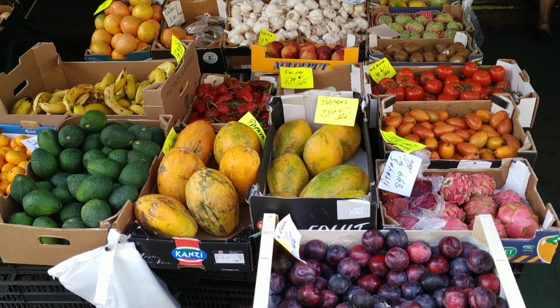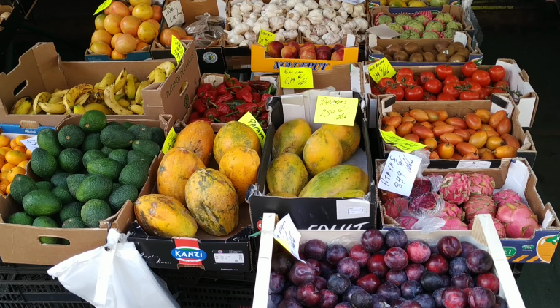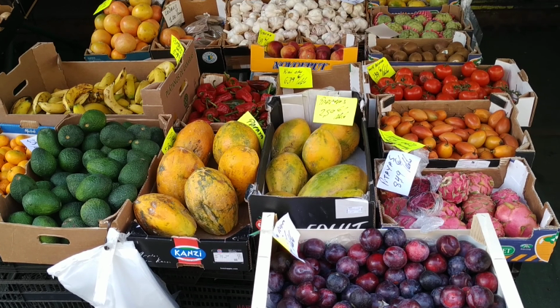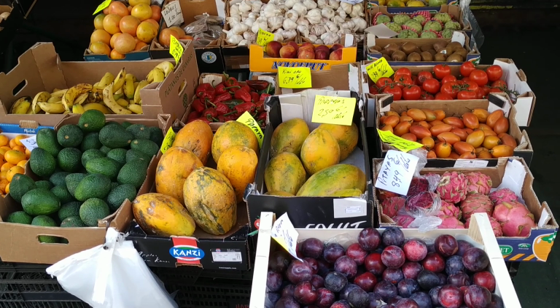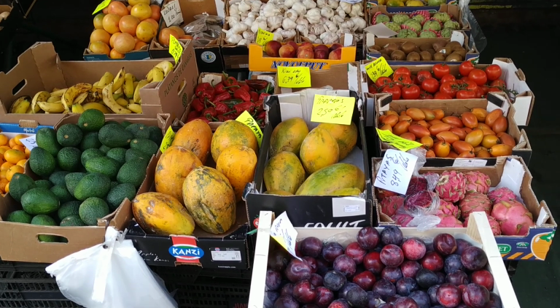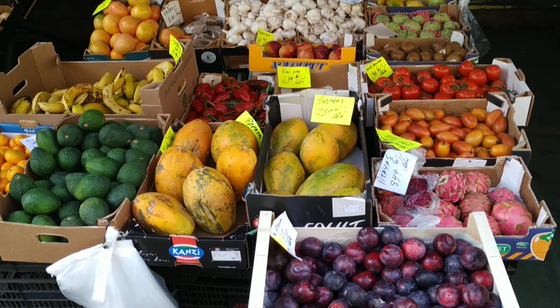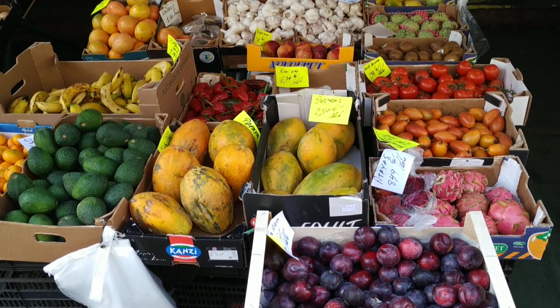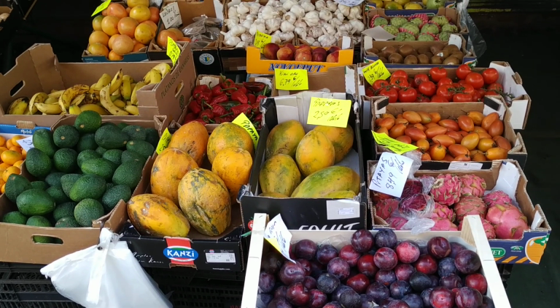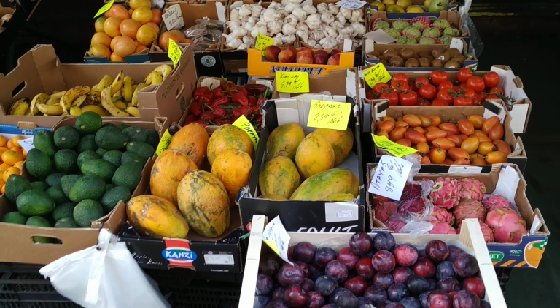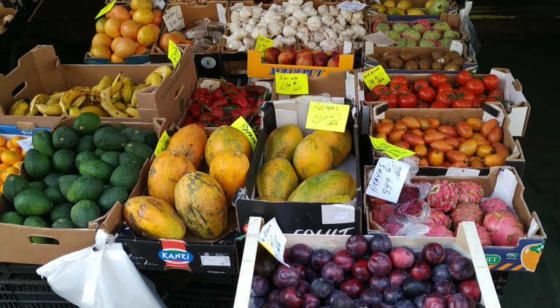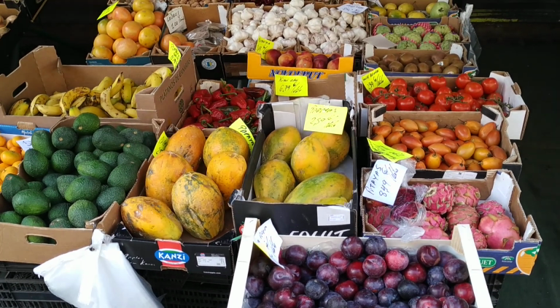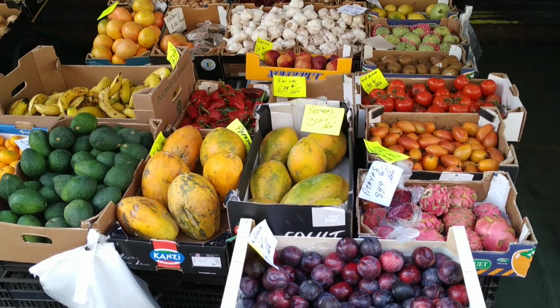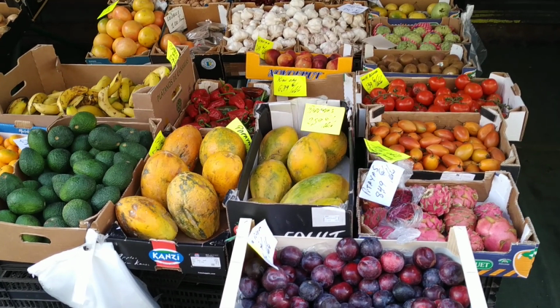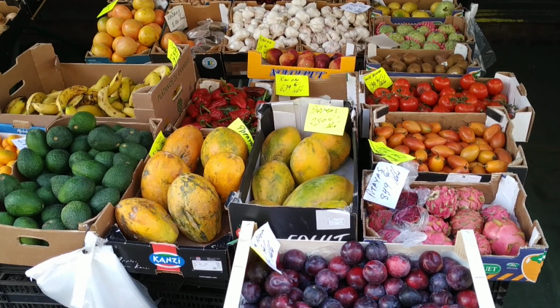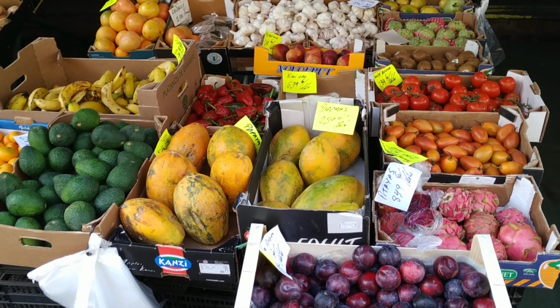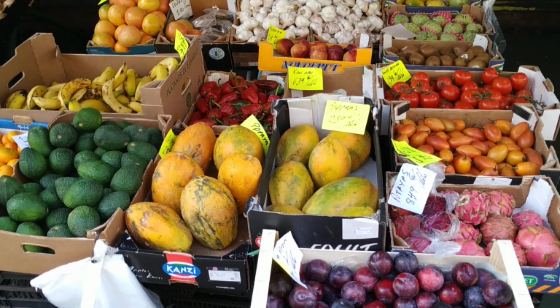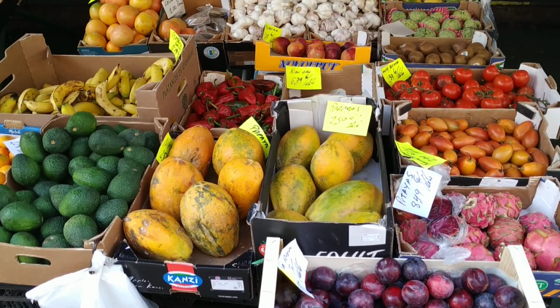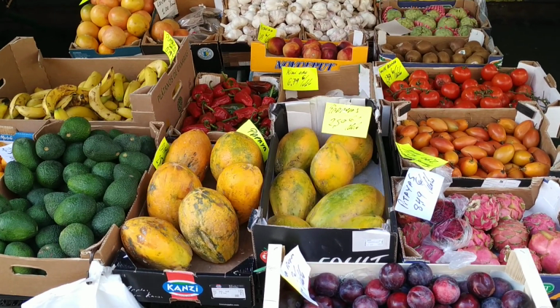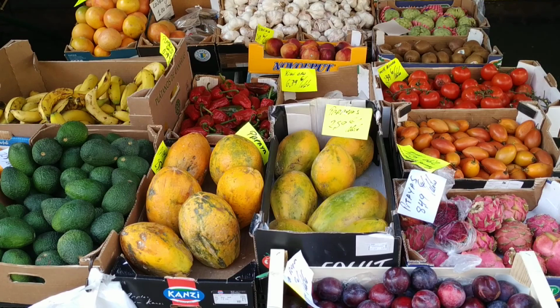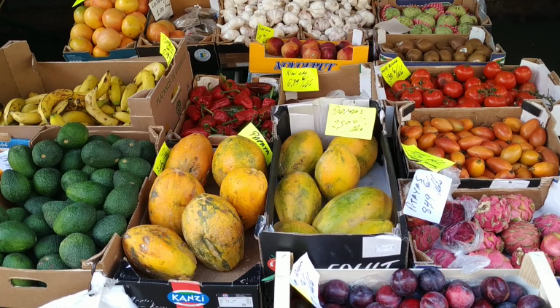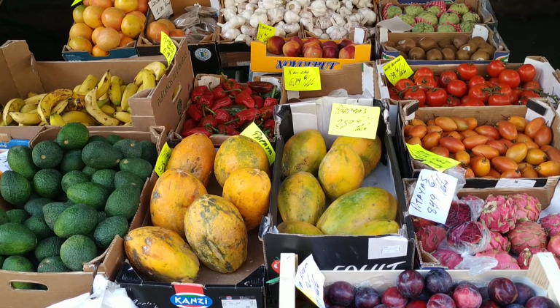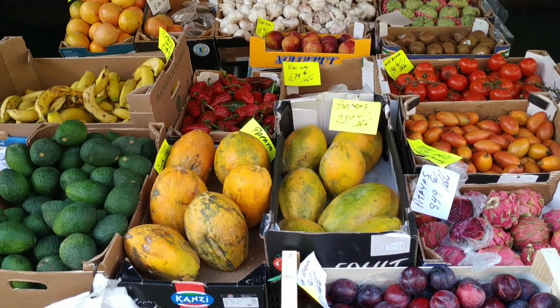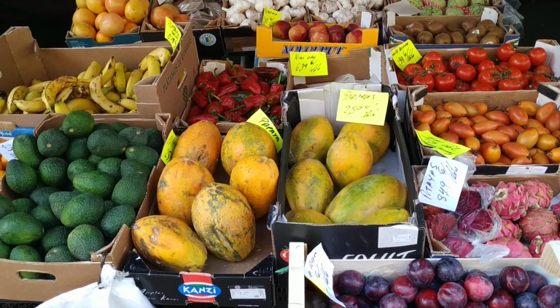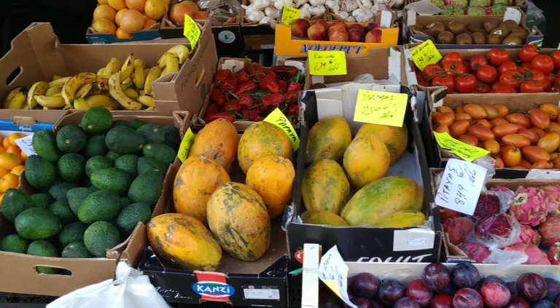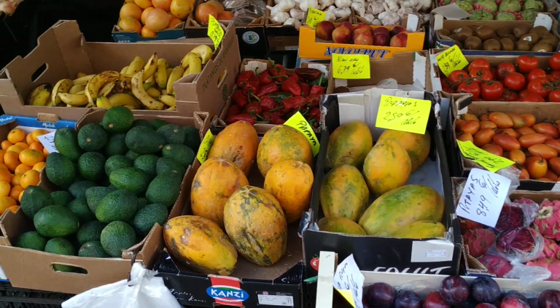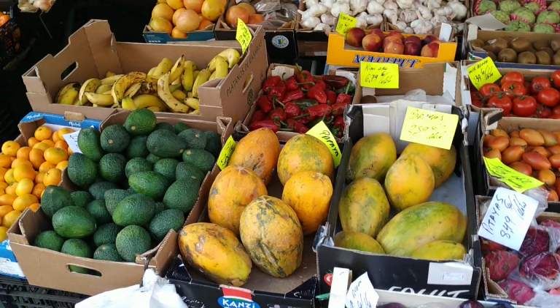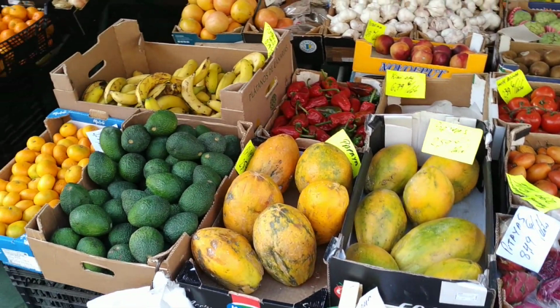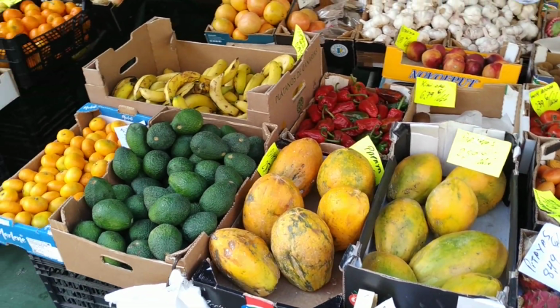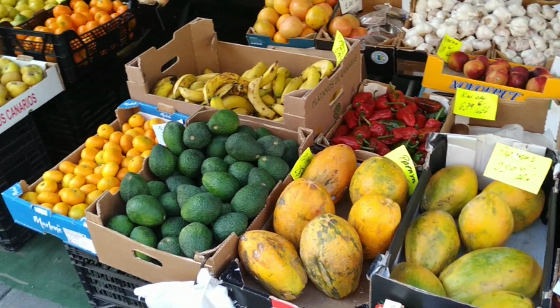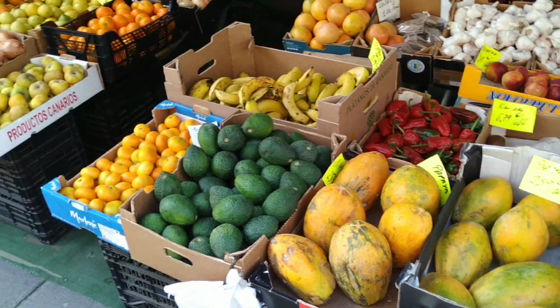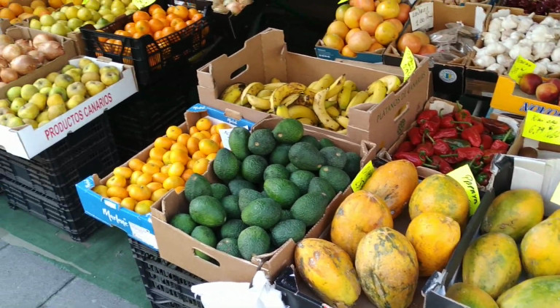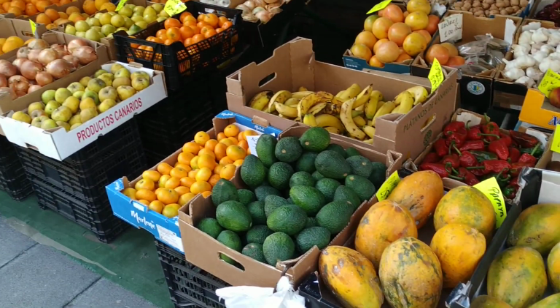Hi folks, this is All the Fruit and I wanted to show you one of the amazing fruit and veg shops in the Canary Islands.